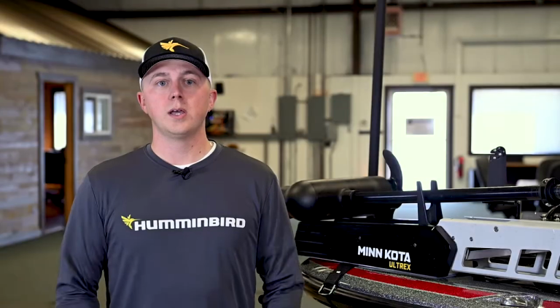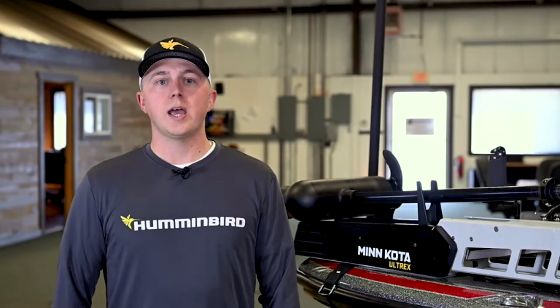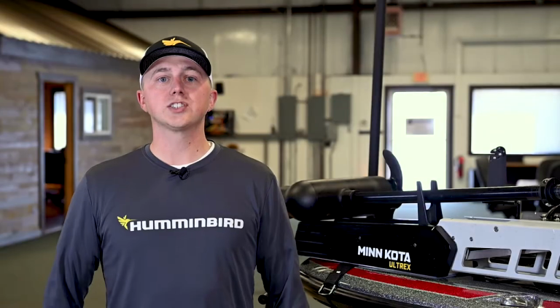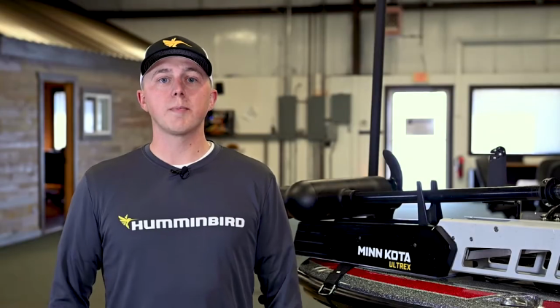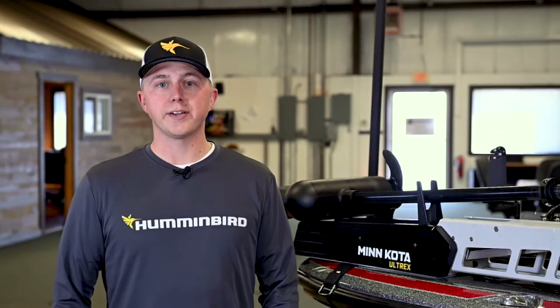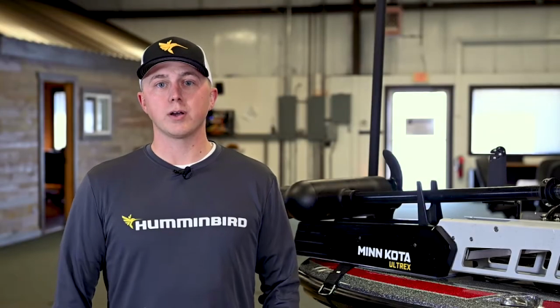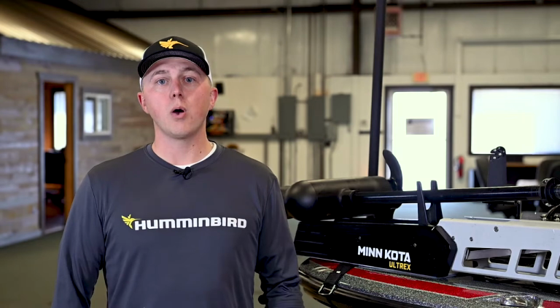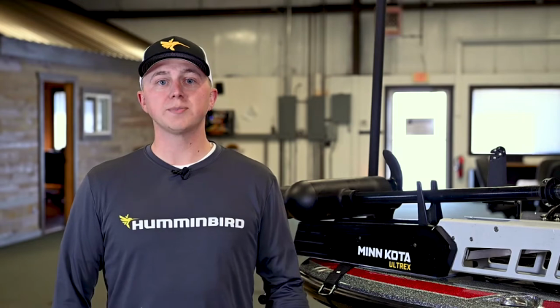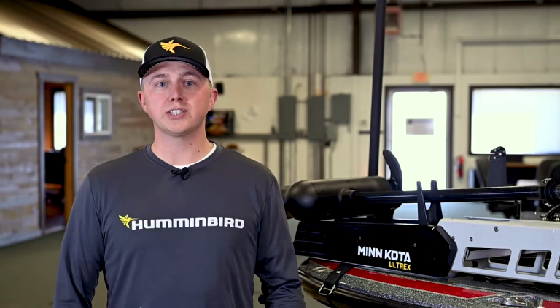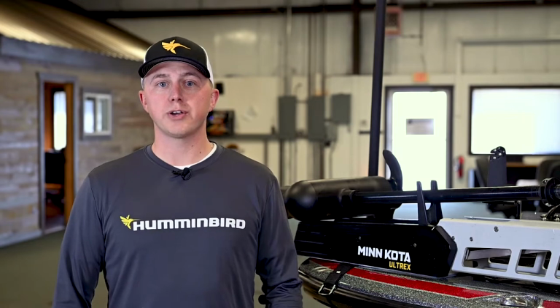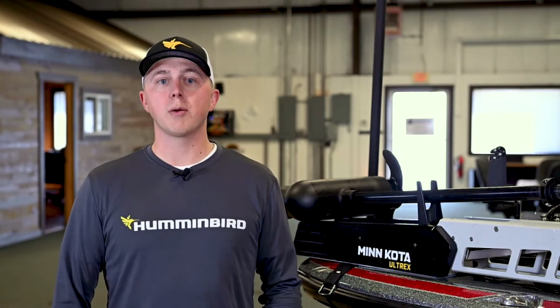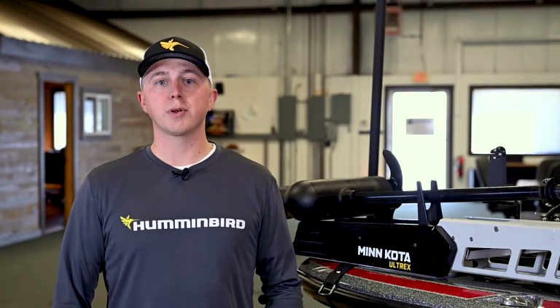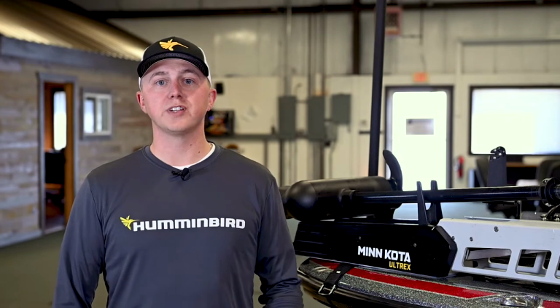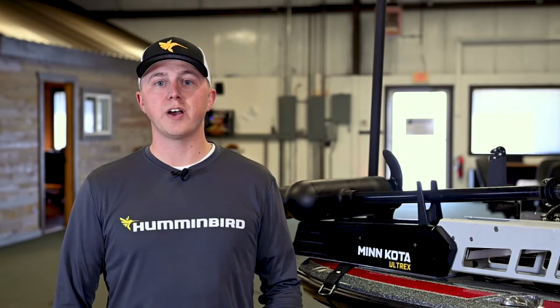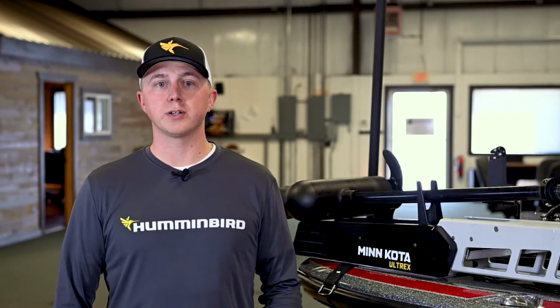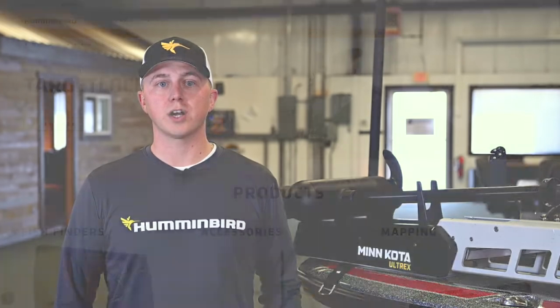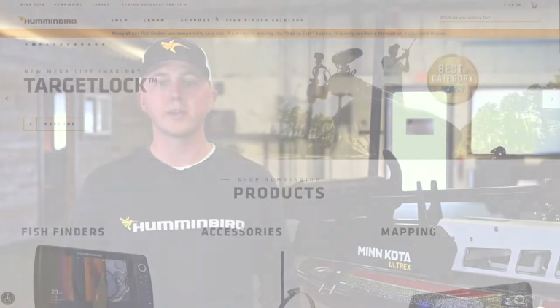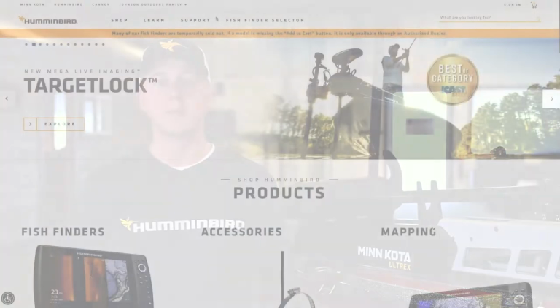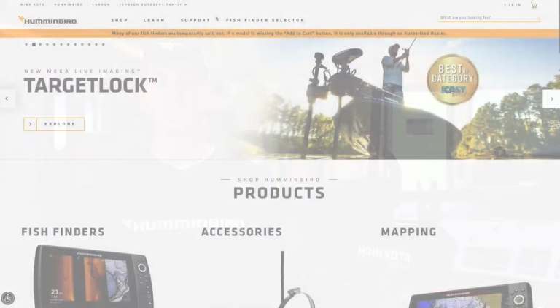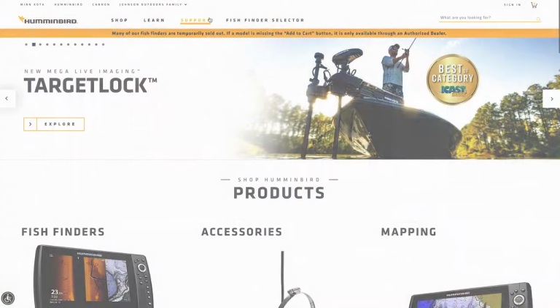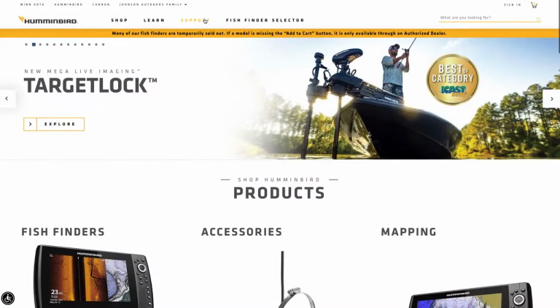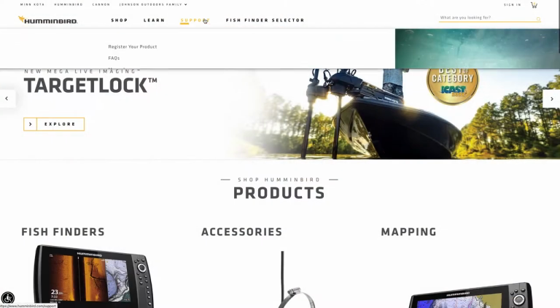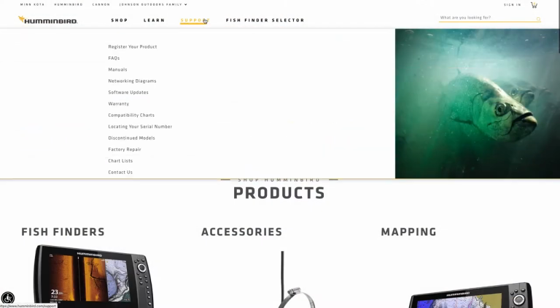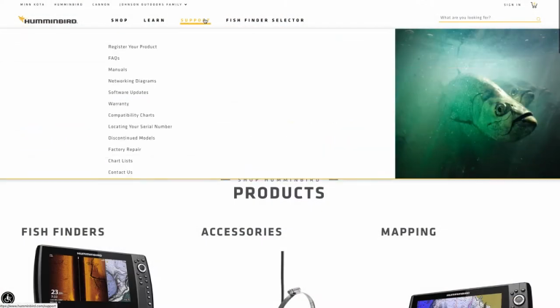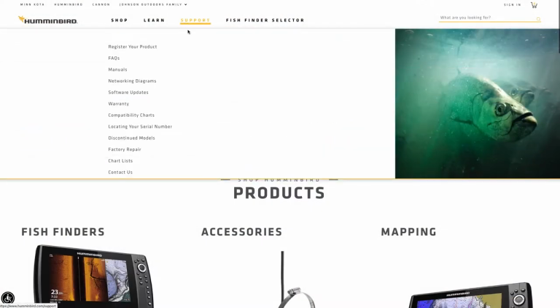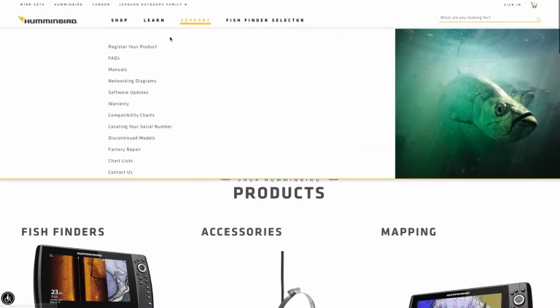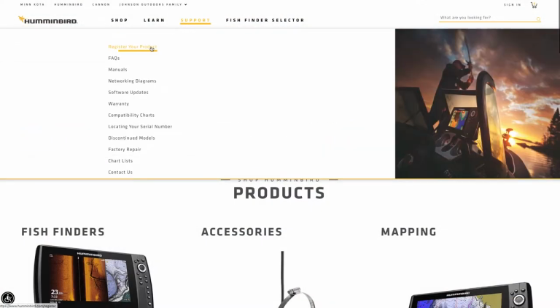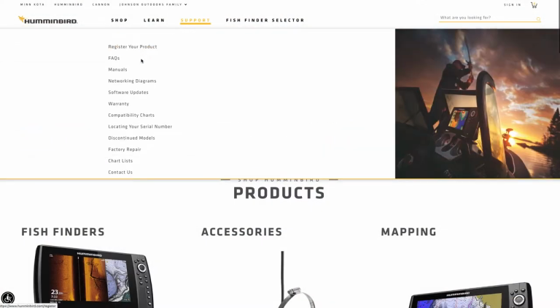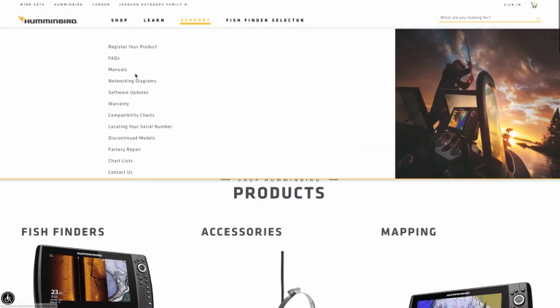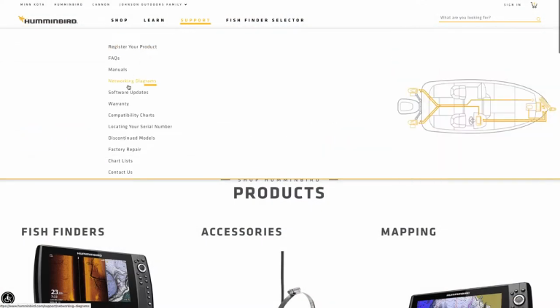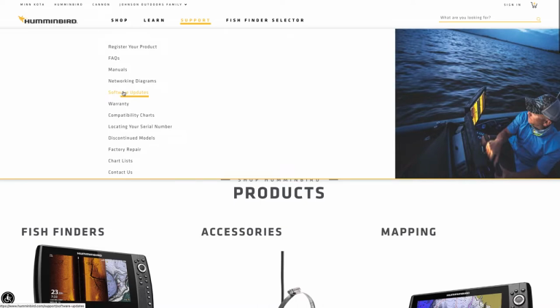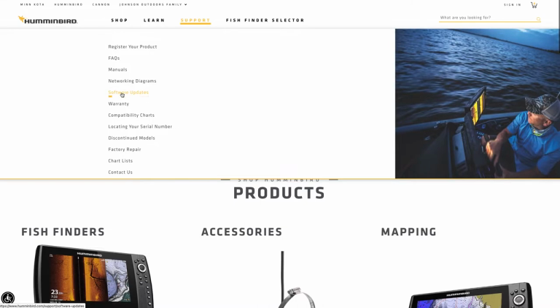As a reminder, always make sure your Humminbird fish finders are running the most up-to-date software by visiting Humminbird.com.